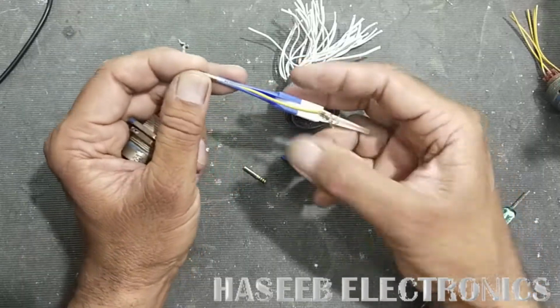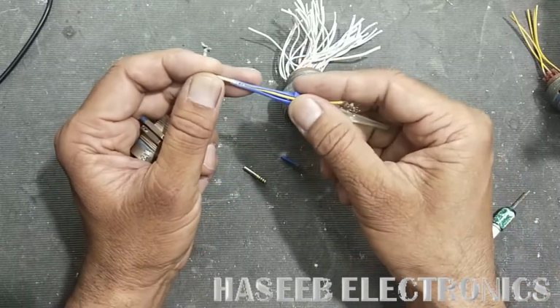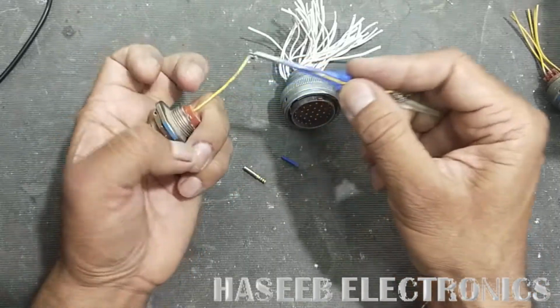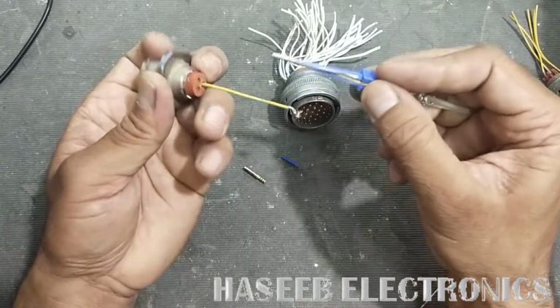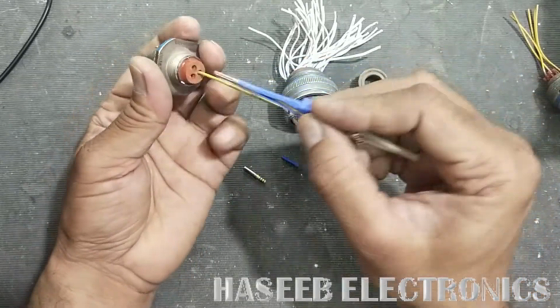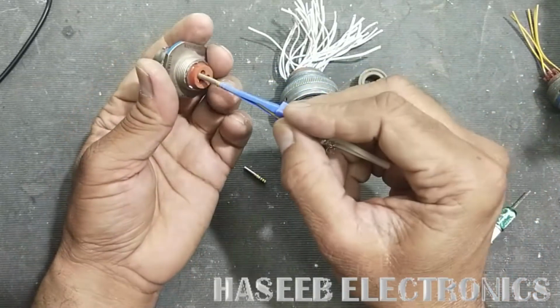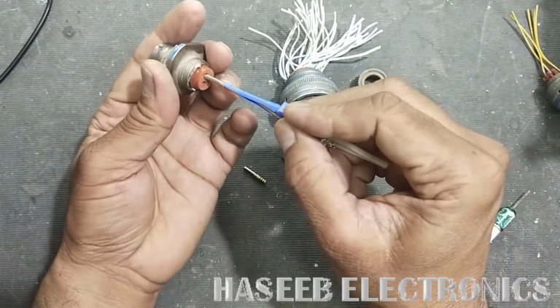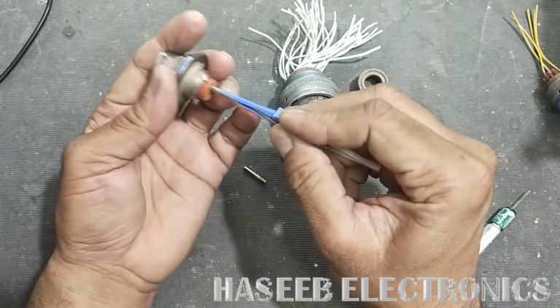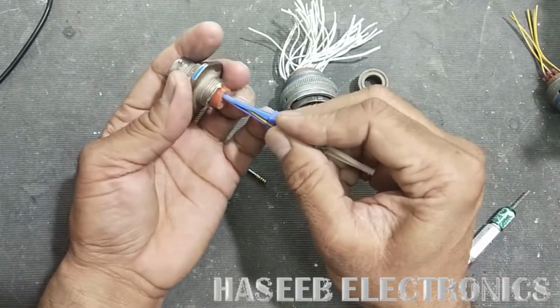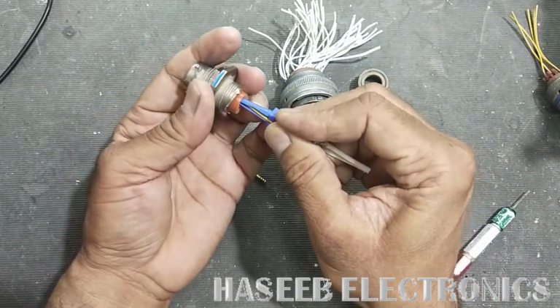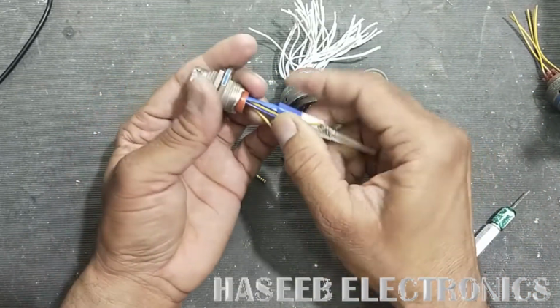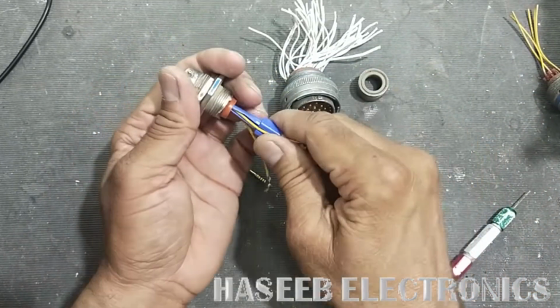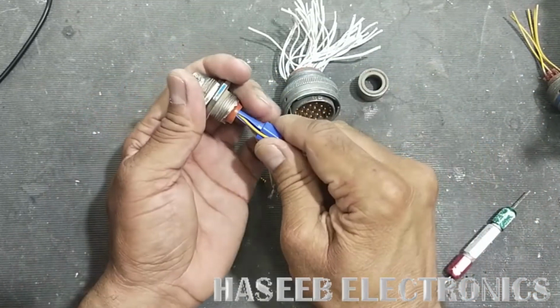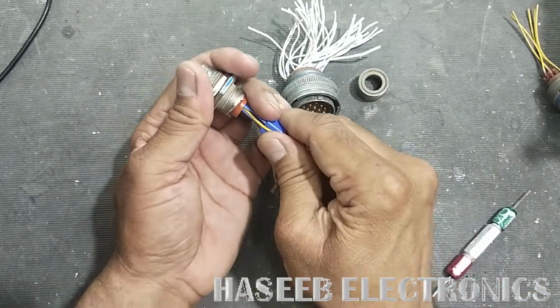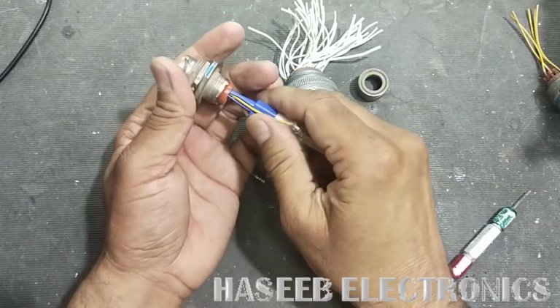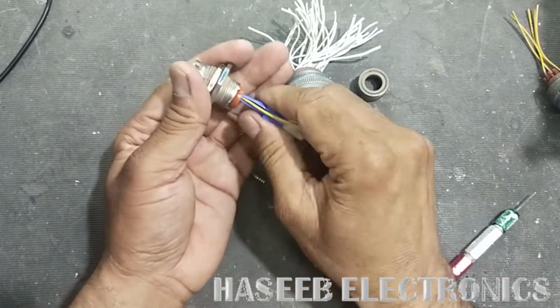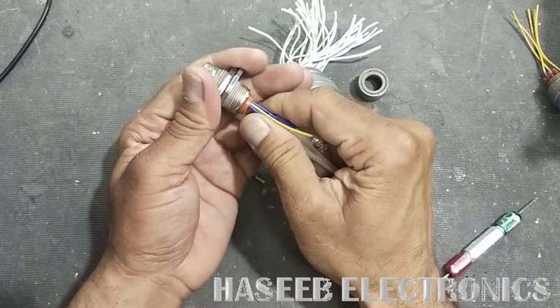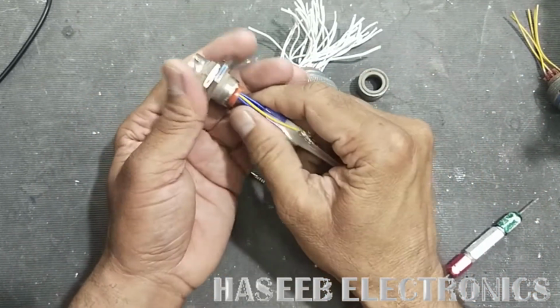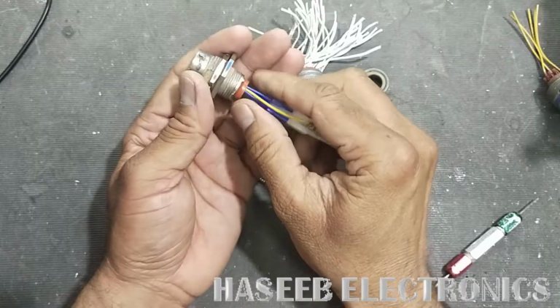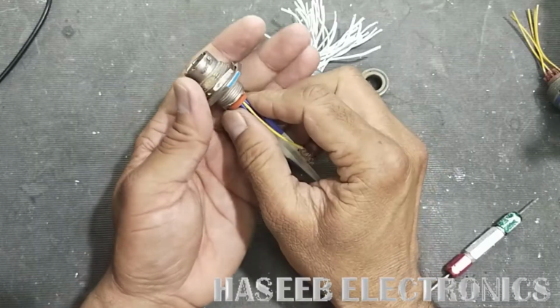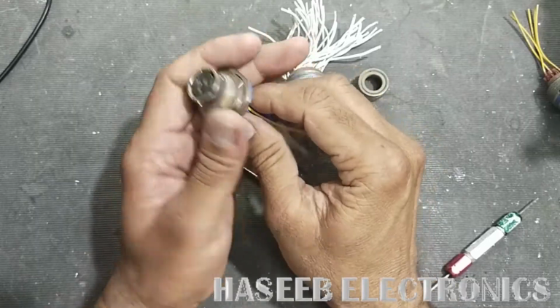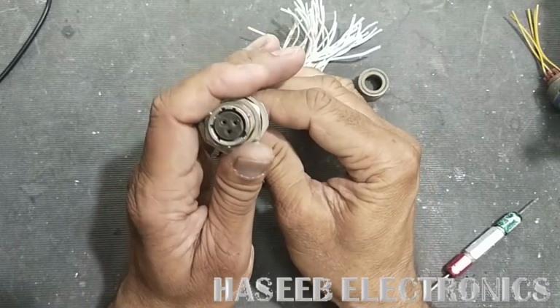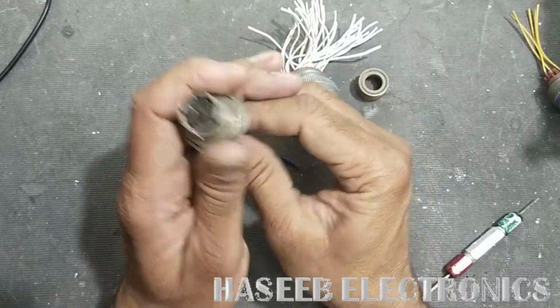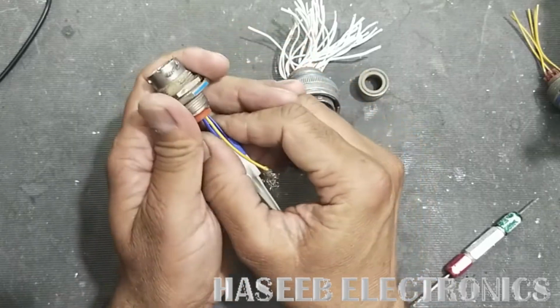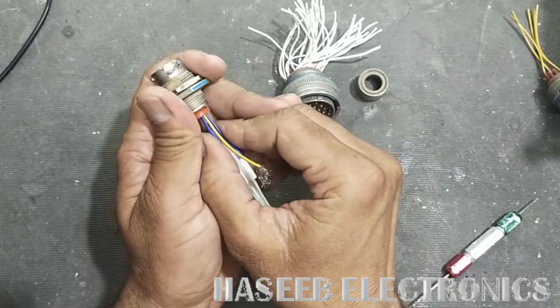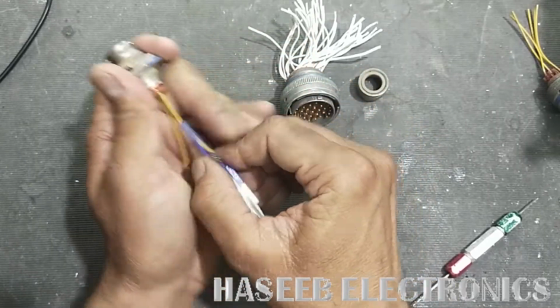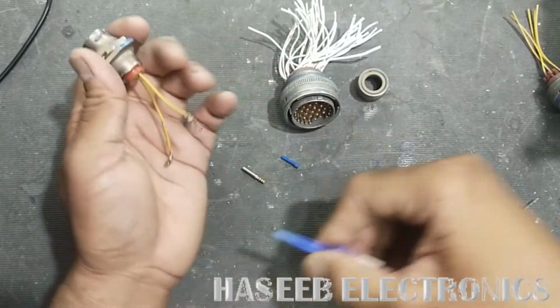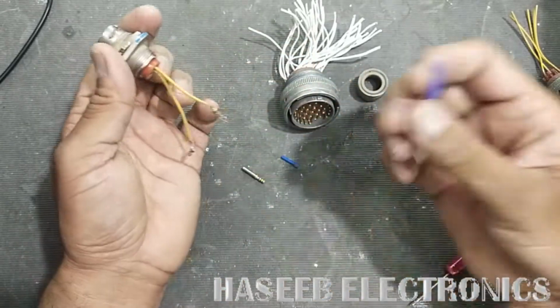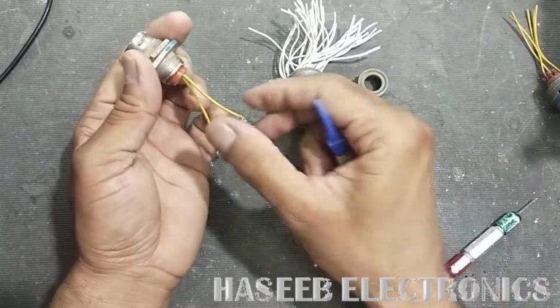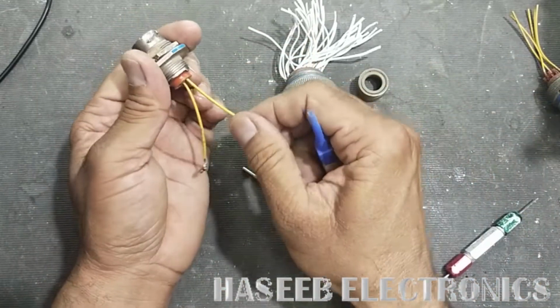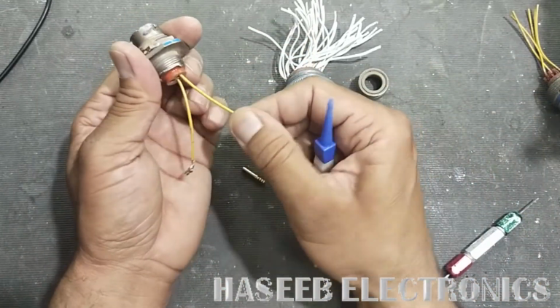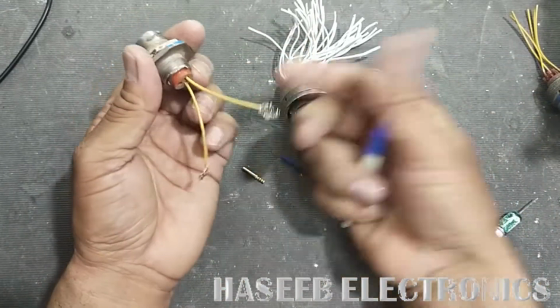Install the wire here. When it is locked, you will hear a click sound. Then pull back to confirm it is secured.